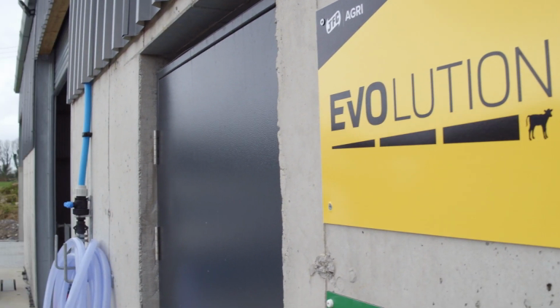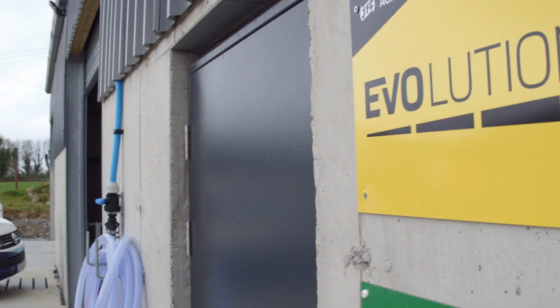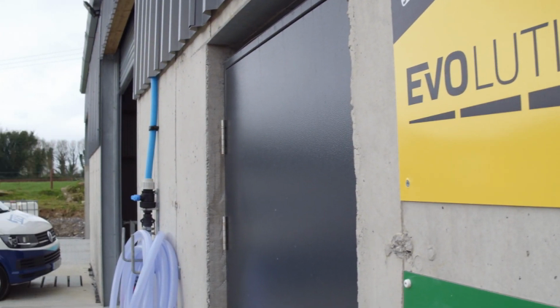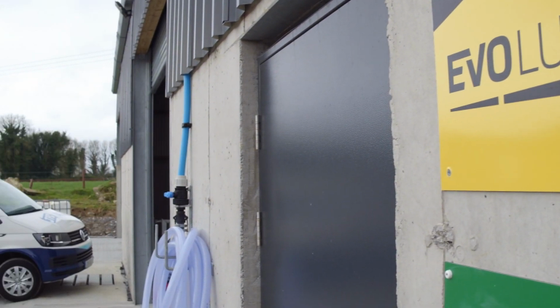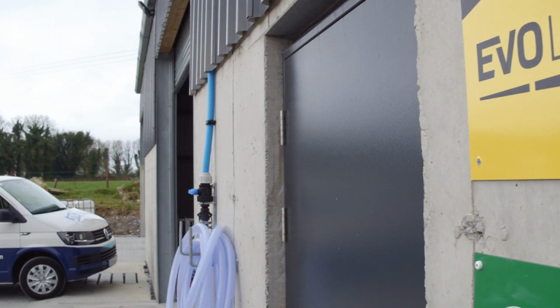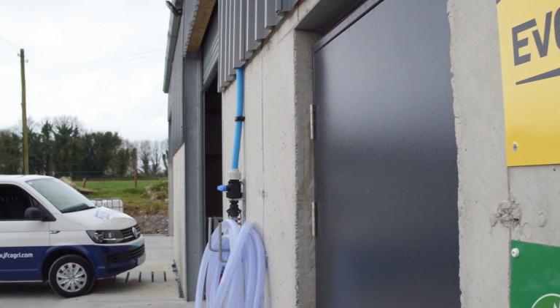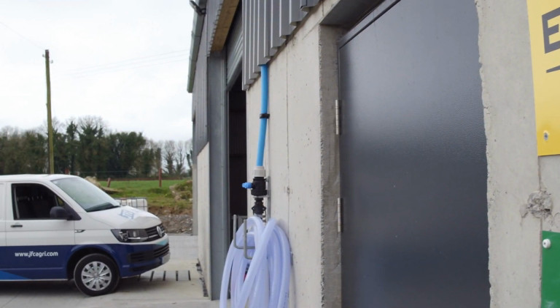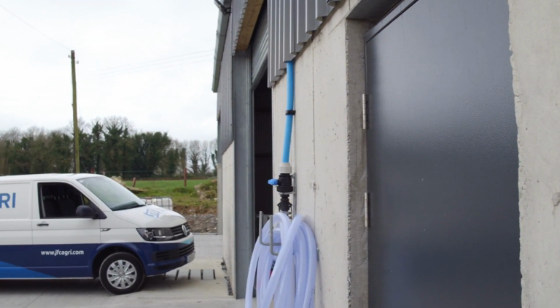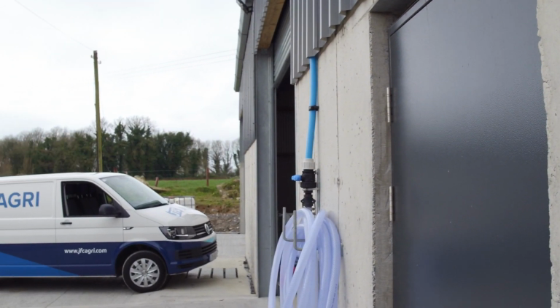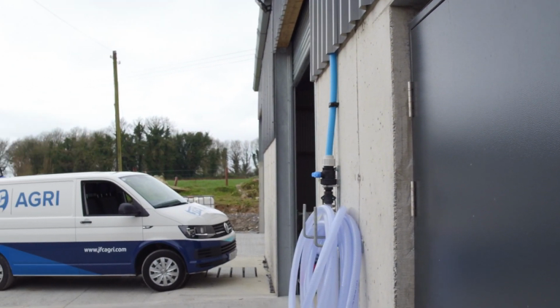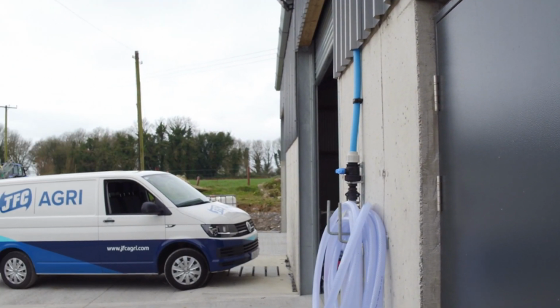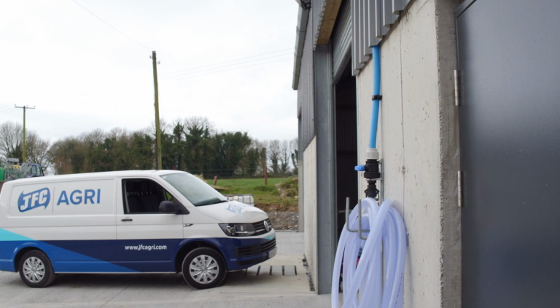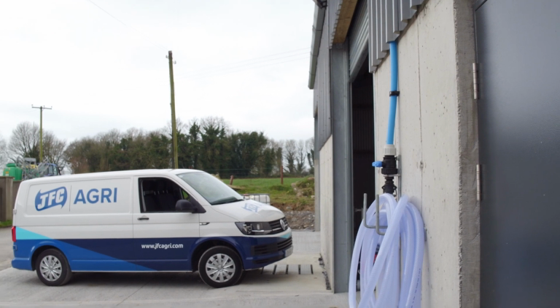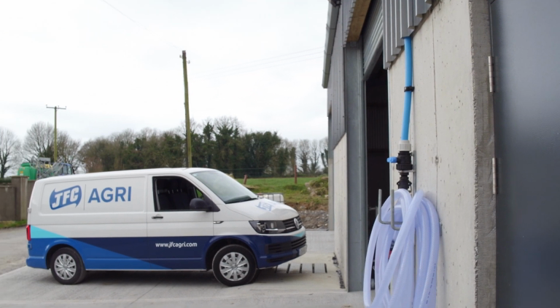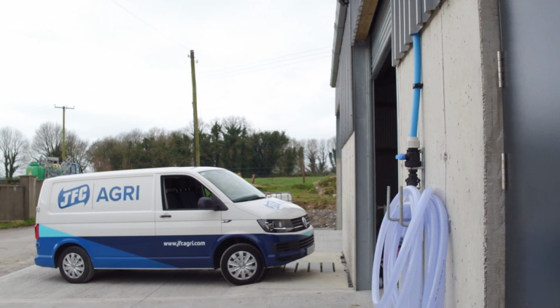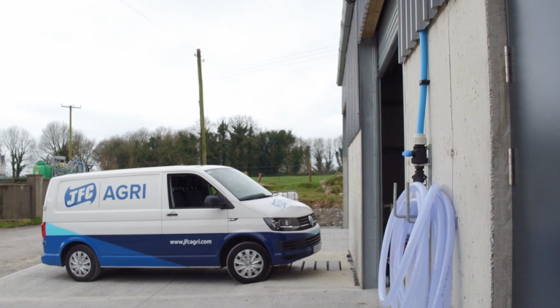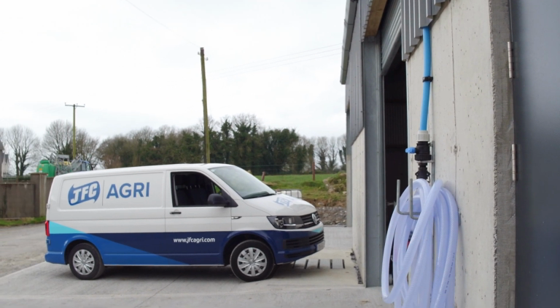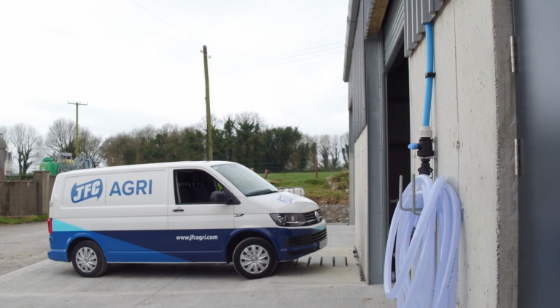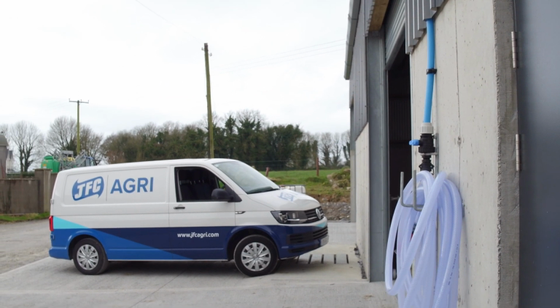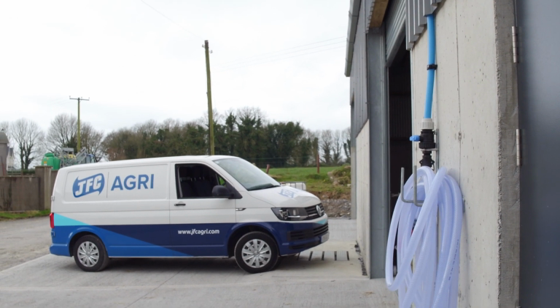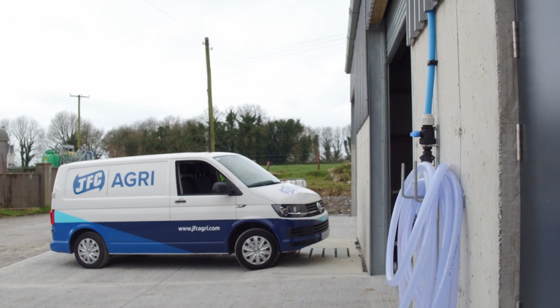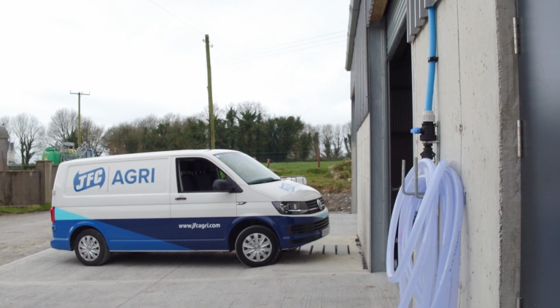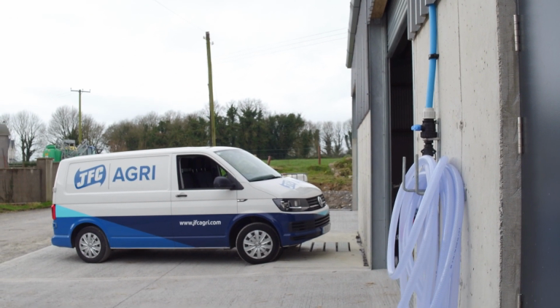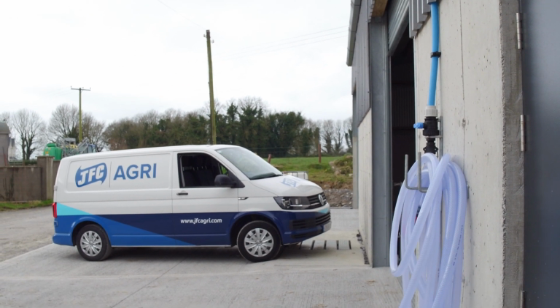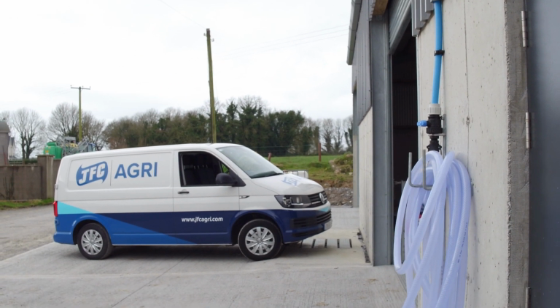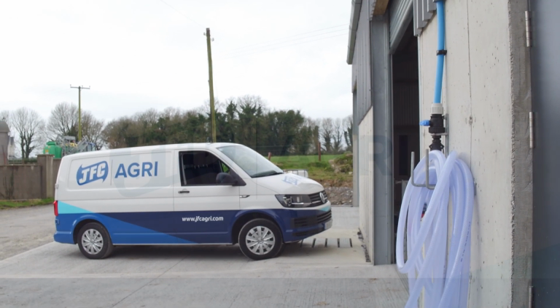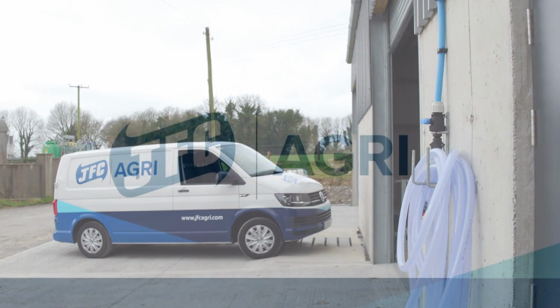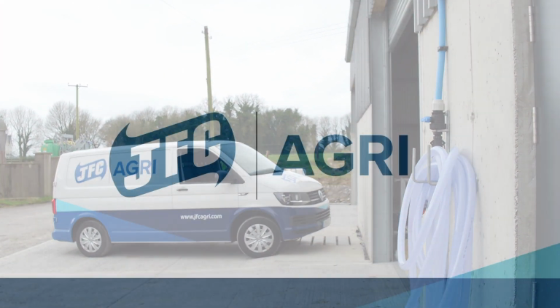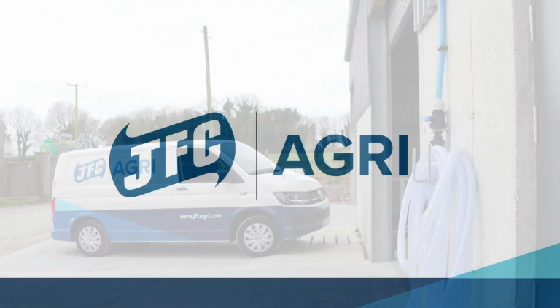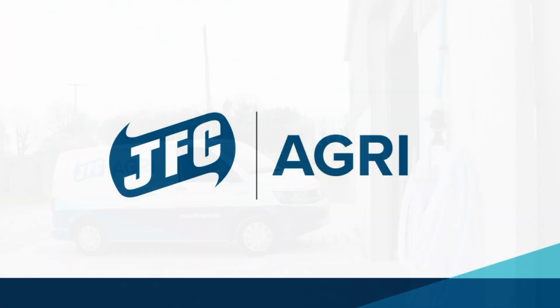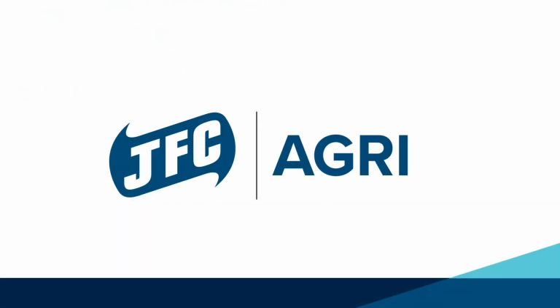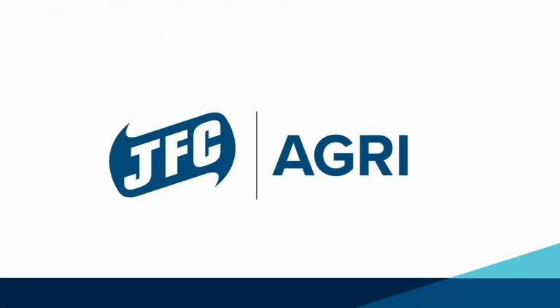For more information or to receive a quote, contact our team today or visit jfcagri.com.